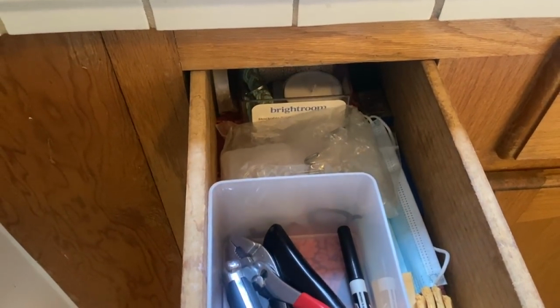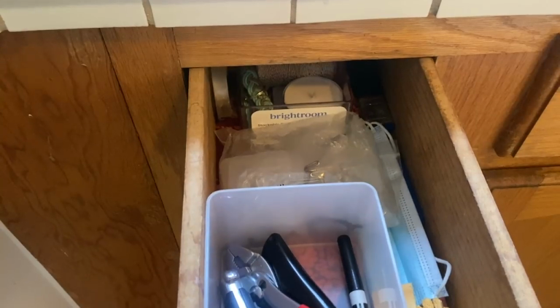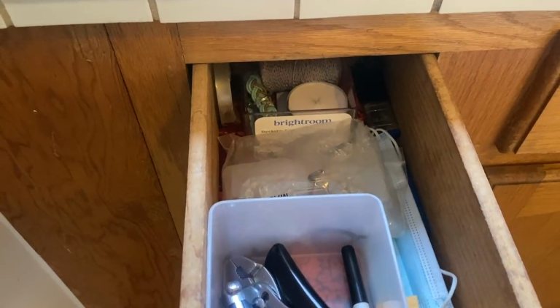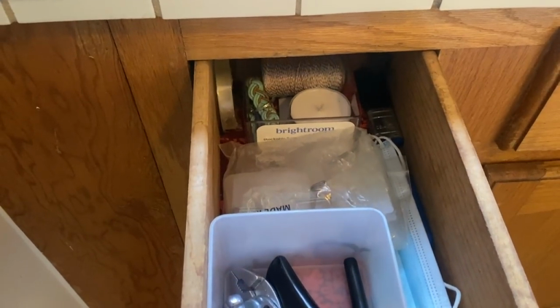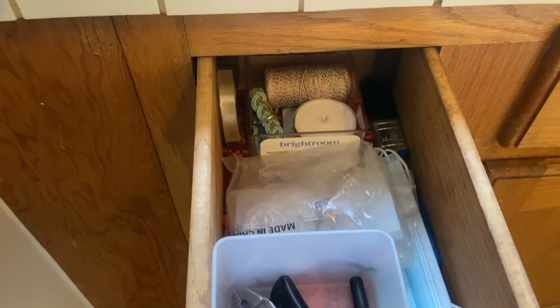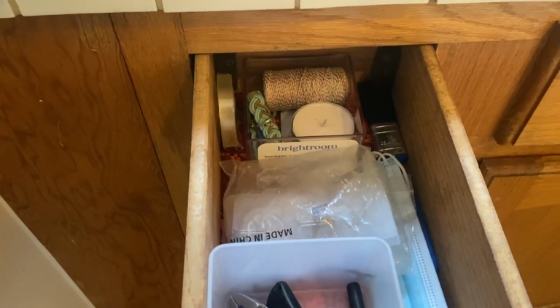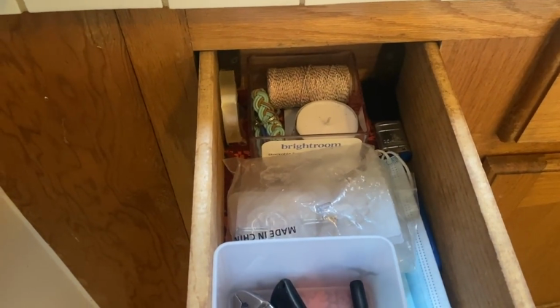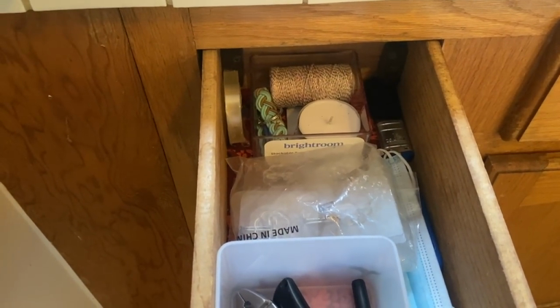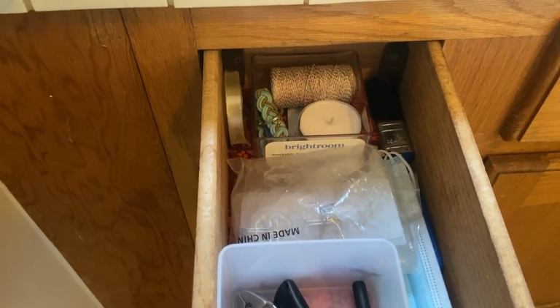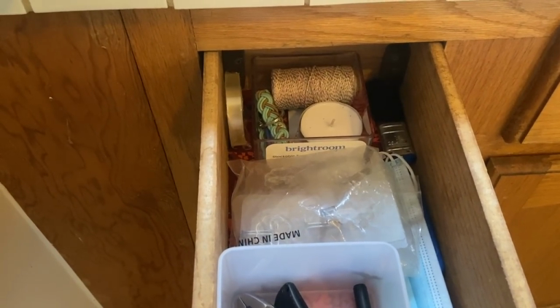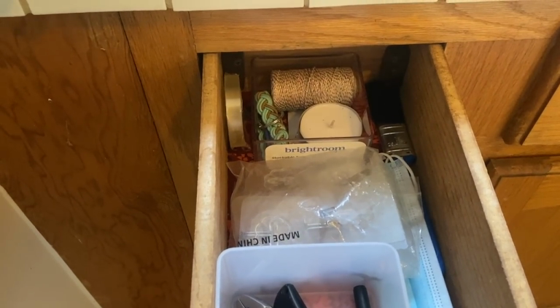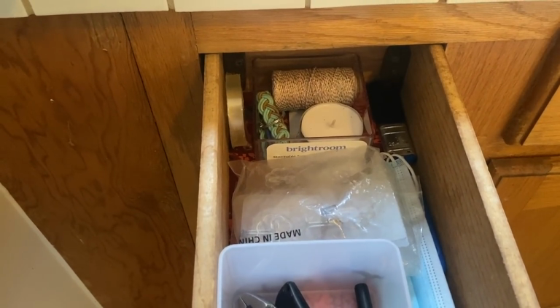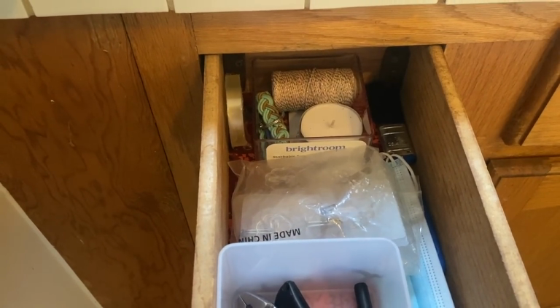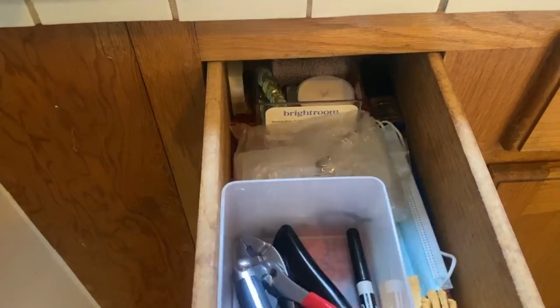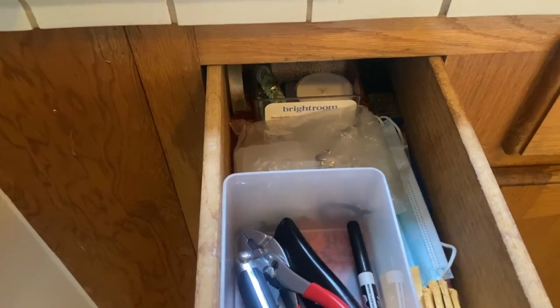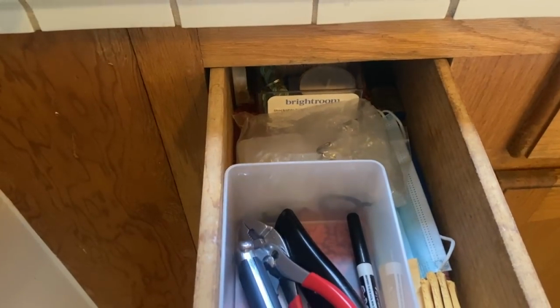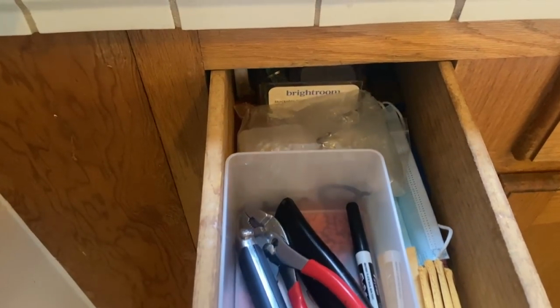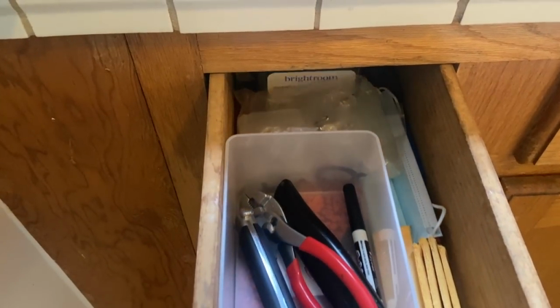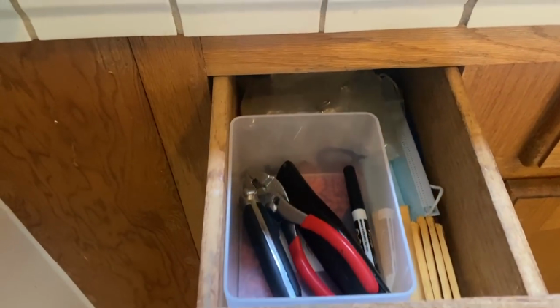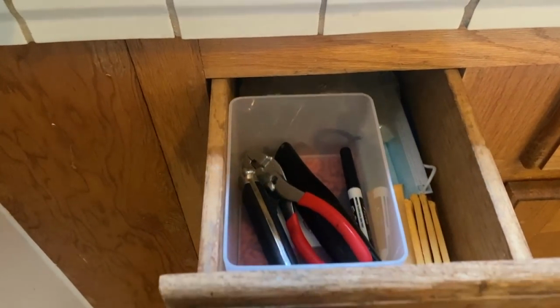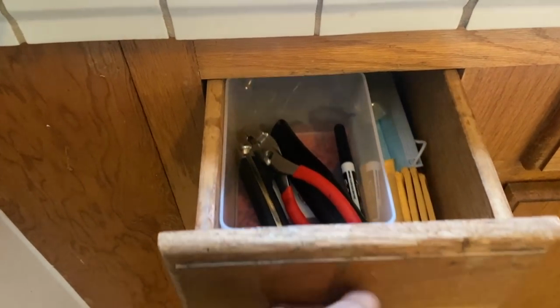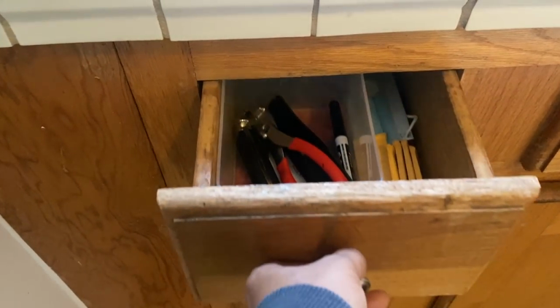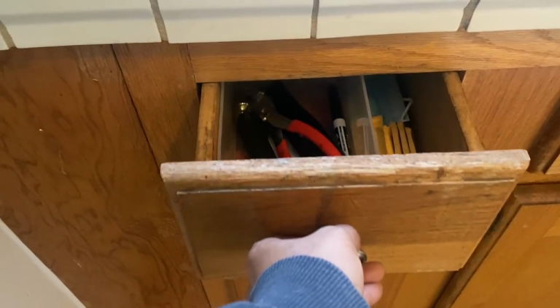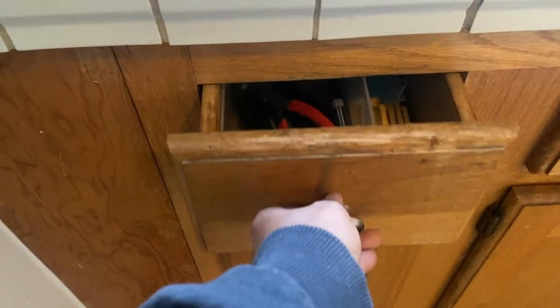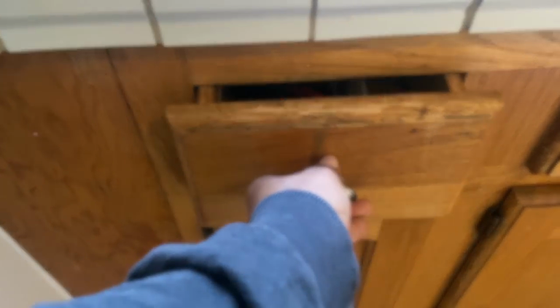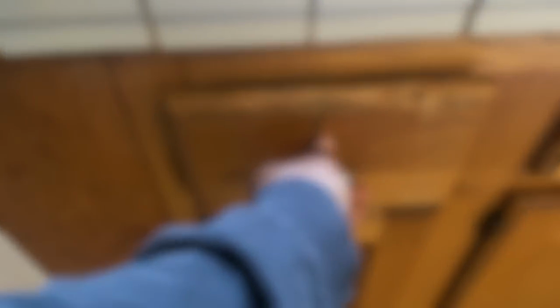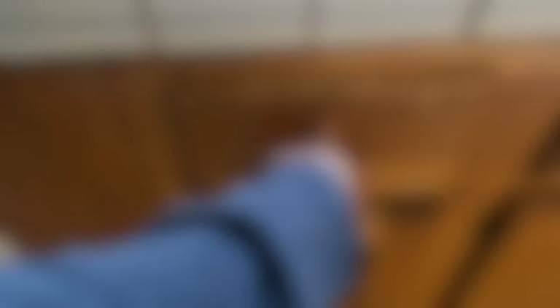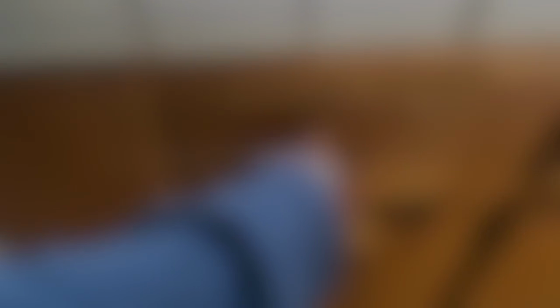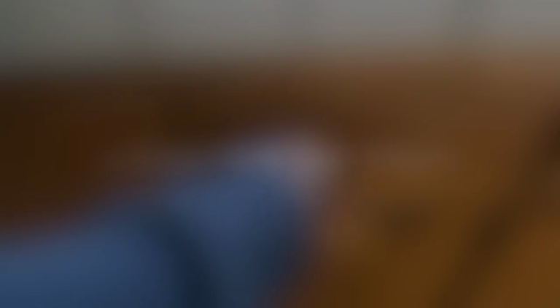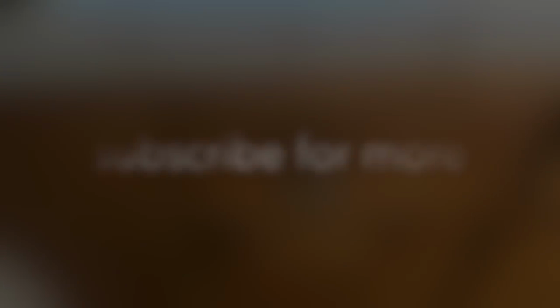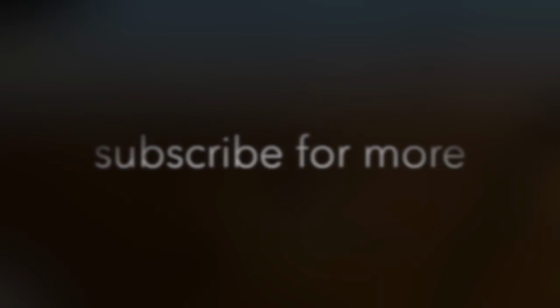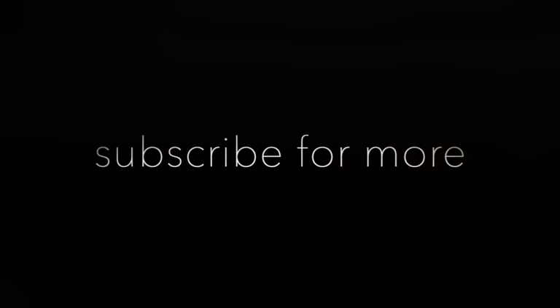Thanks Skillshare, and thank you for watching today's video. Look at that neat, organized drawer — we can't call it a junk drawer anymore. It's now my 'everything else' drawer. Happy decluttering!